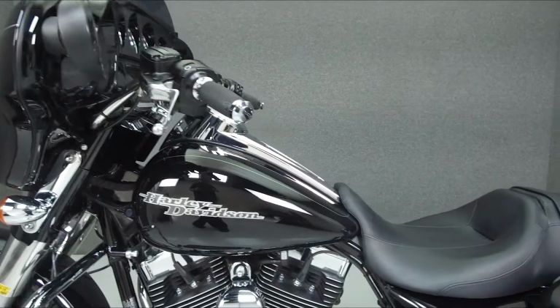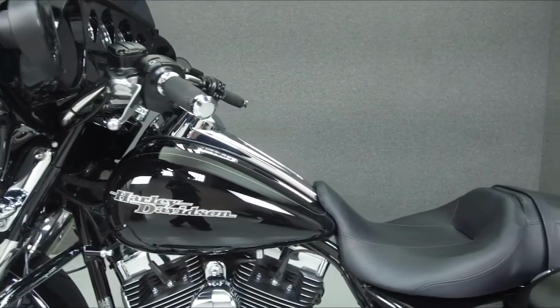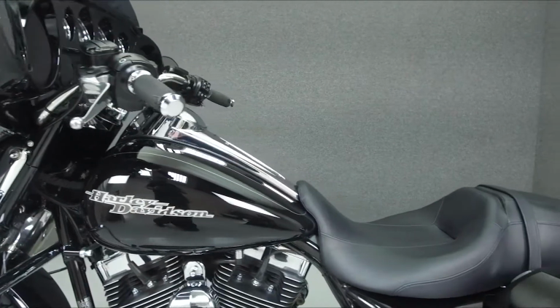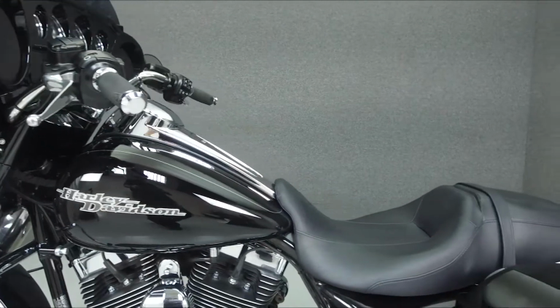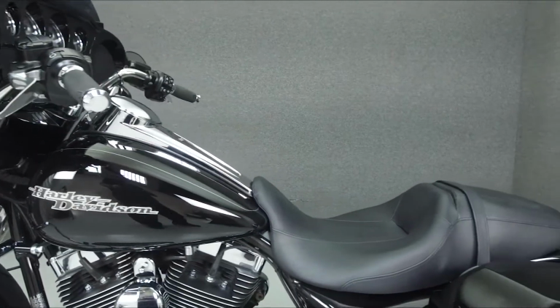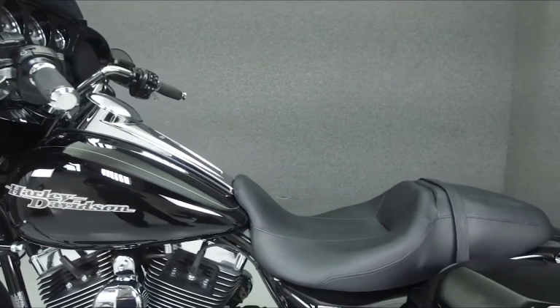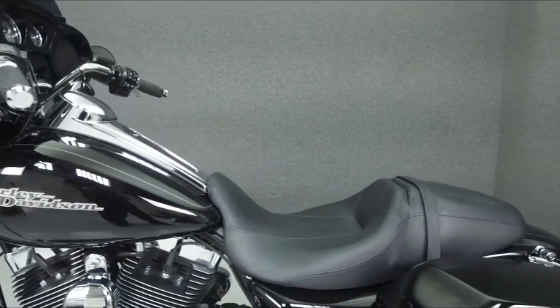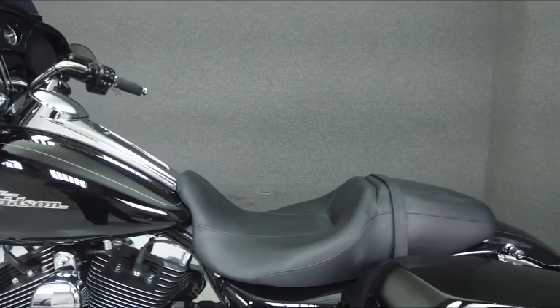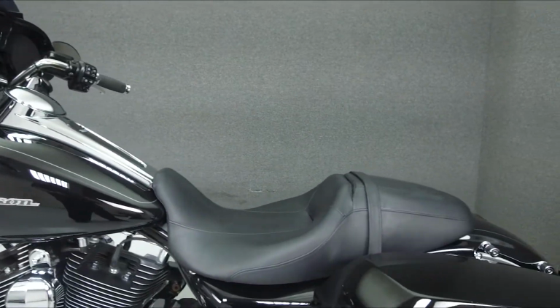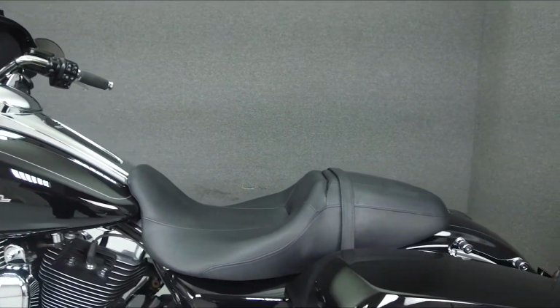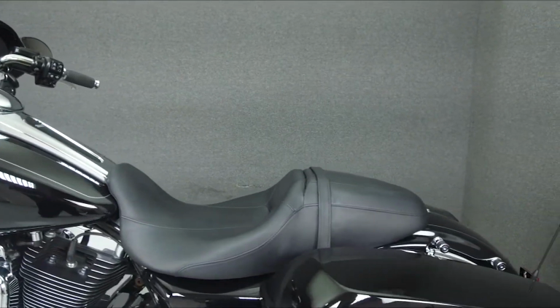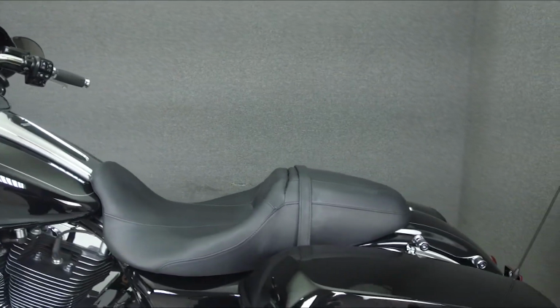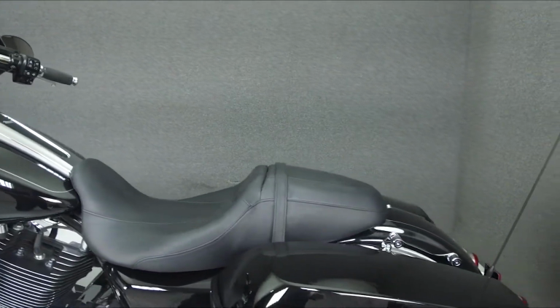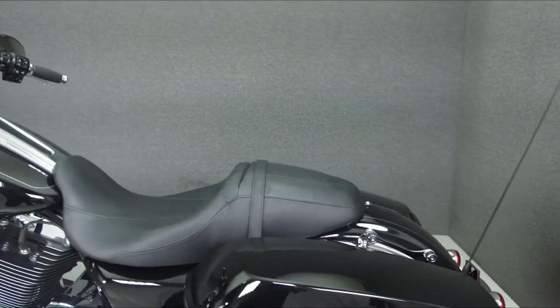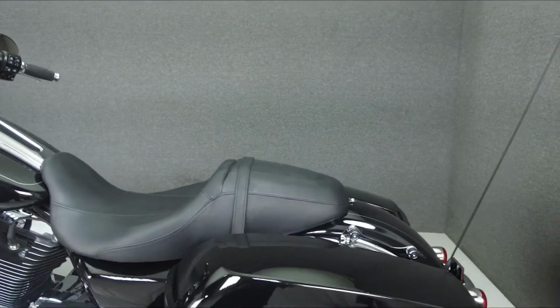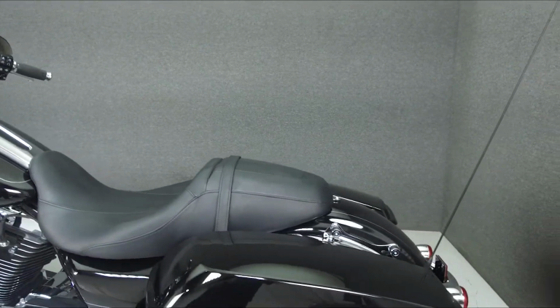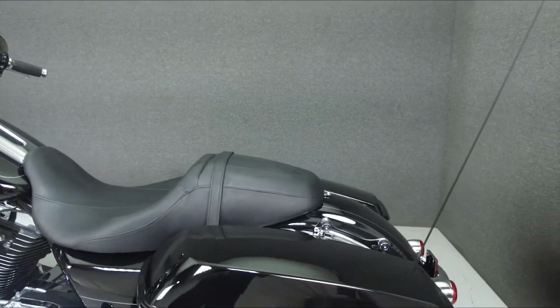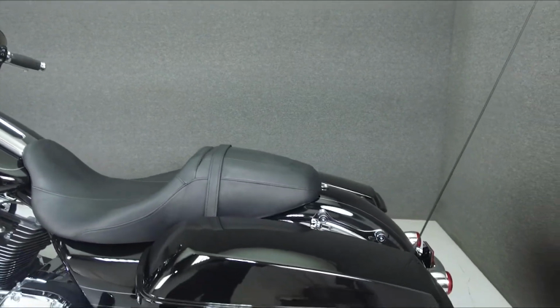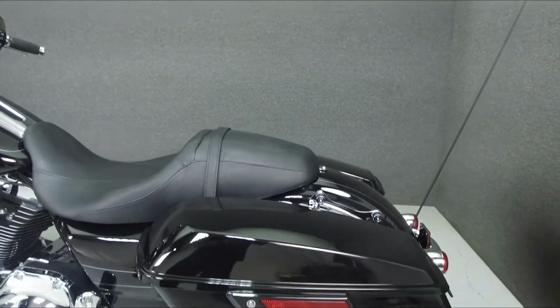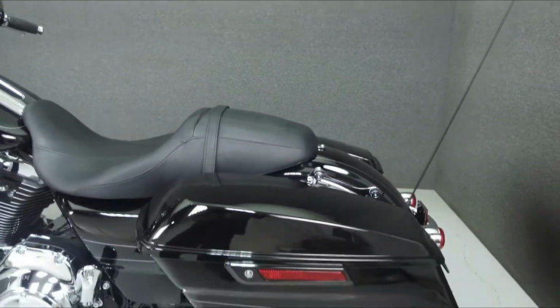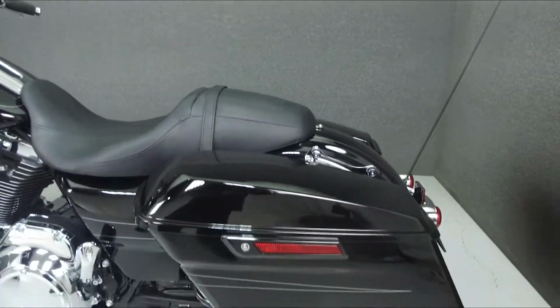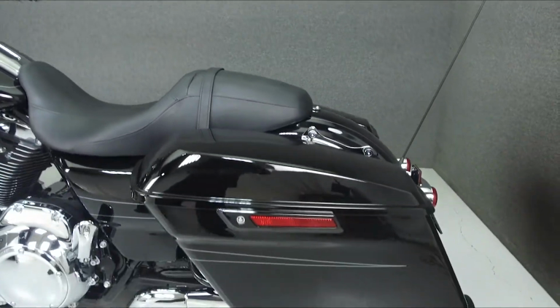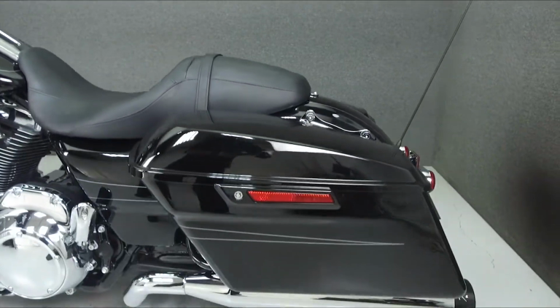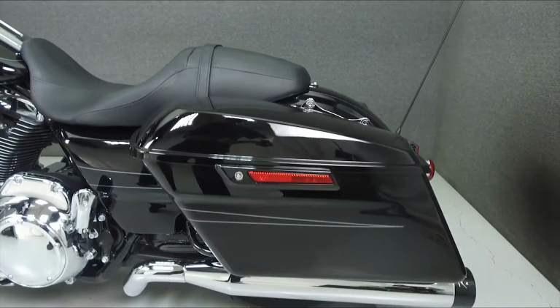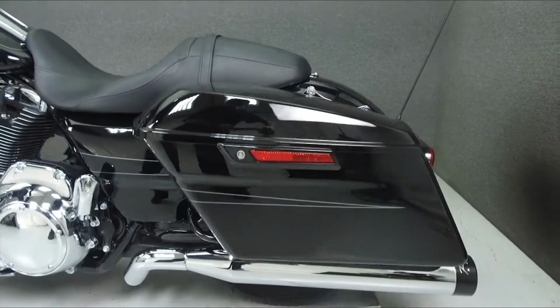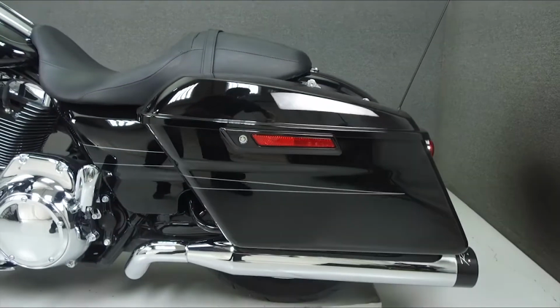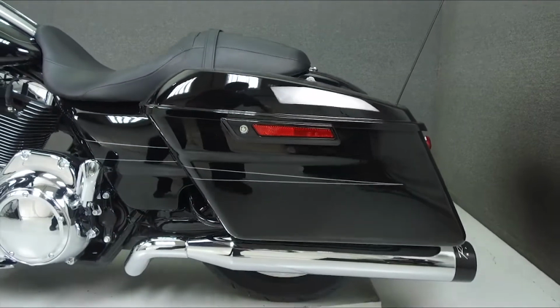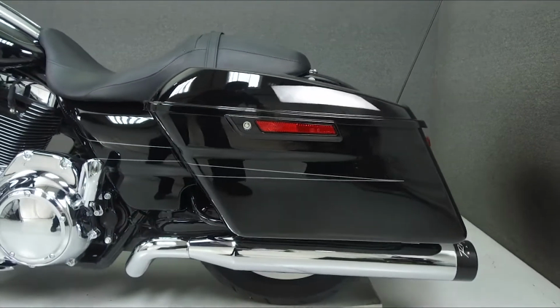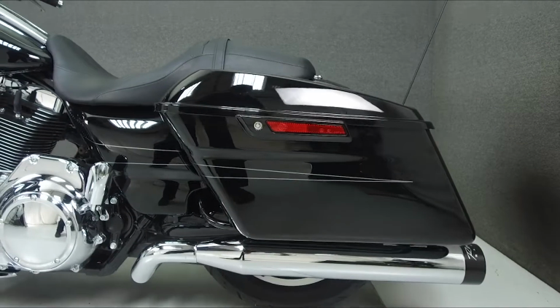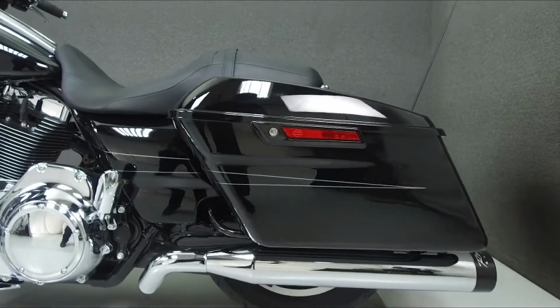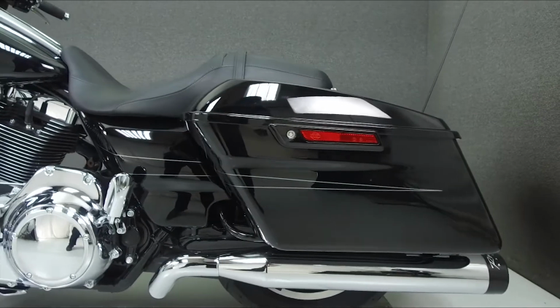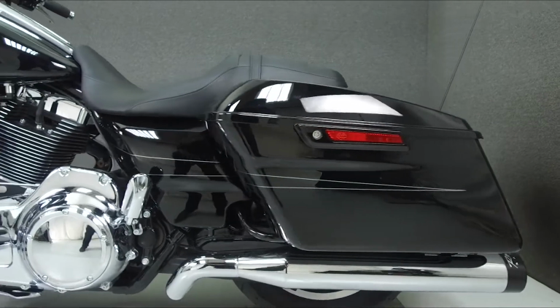It has been upgraded with a Brian Hart exhaust, an open-air intake, grips, quick-detach backrest, and luggage rack hardware.